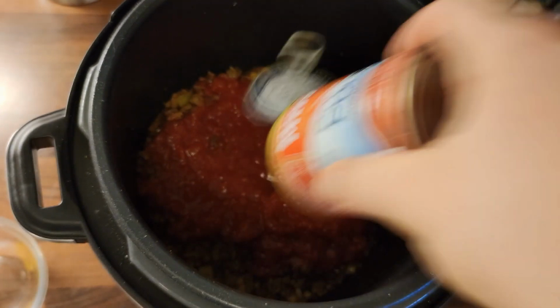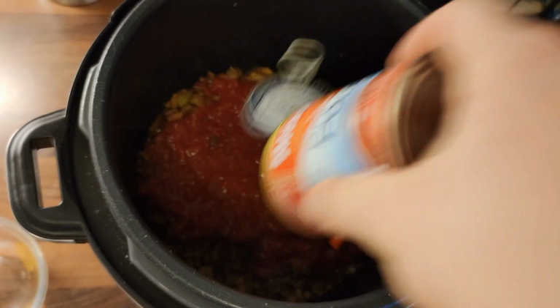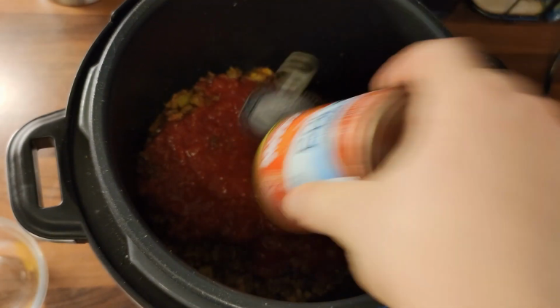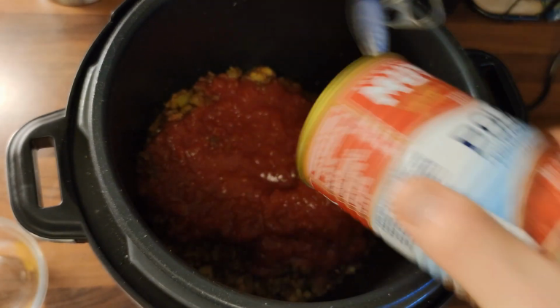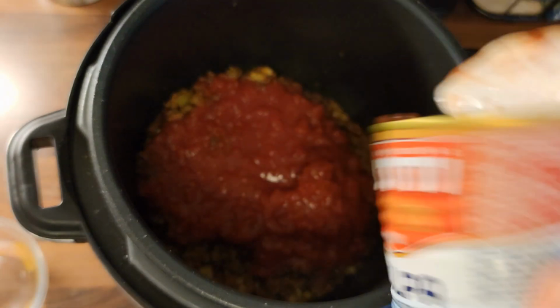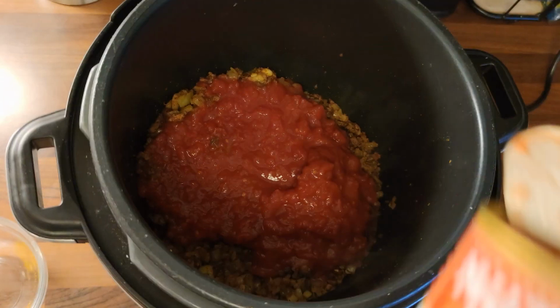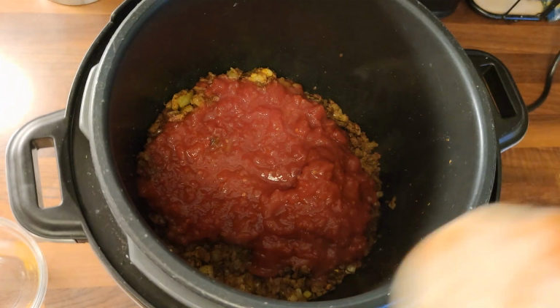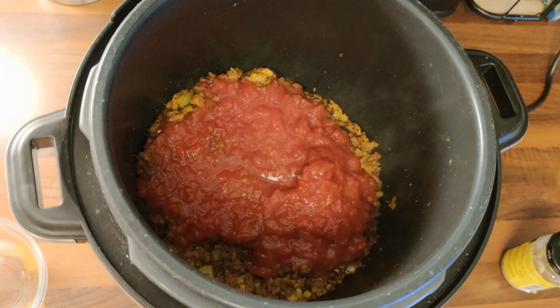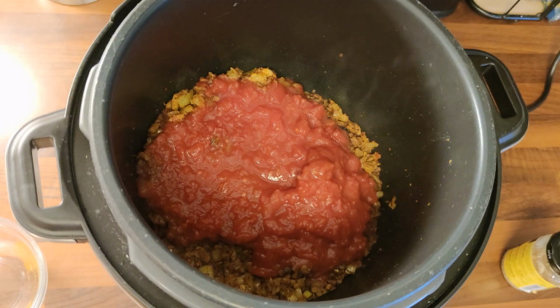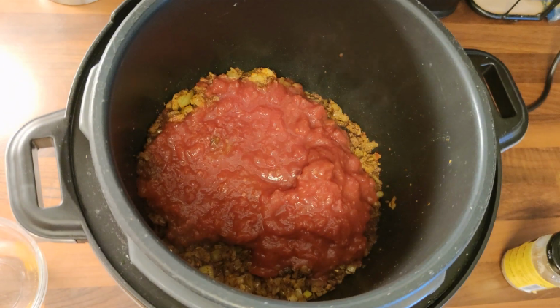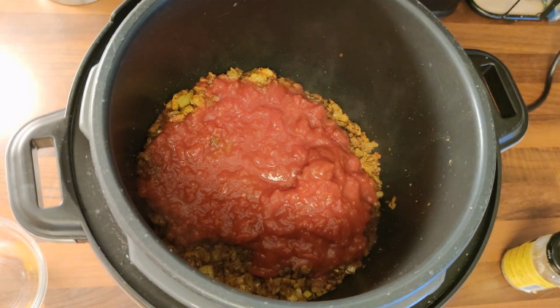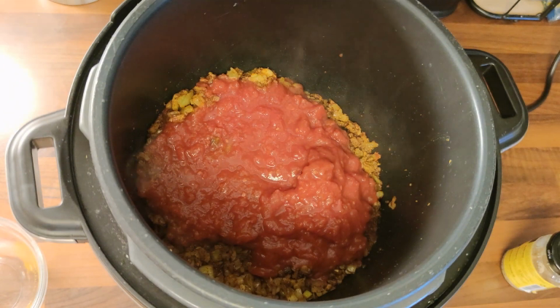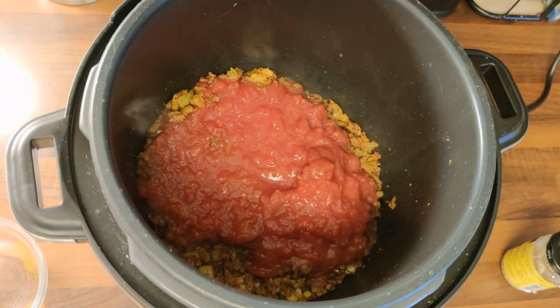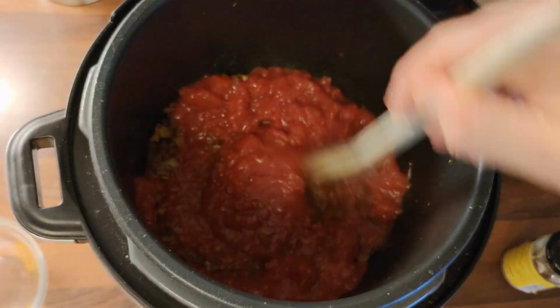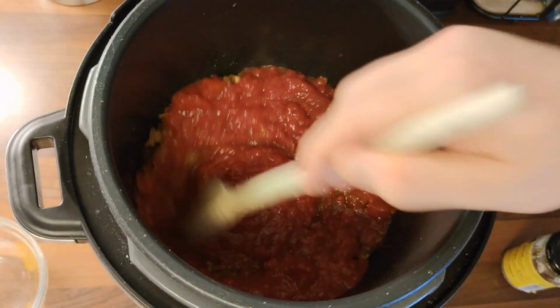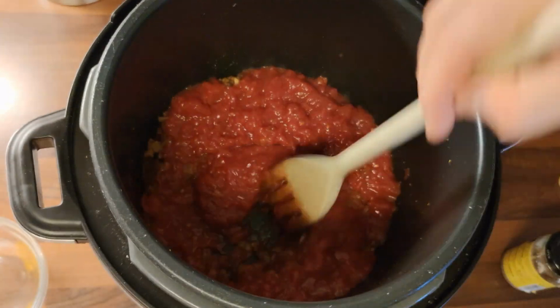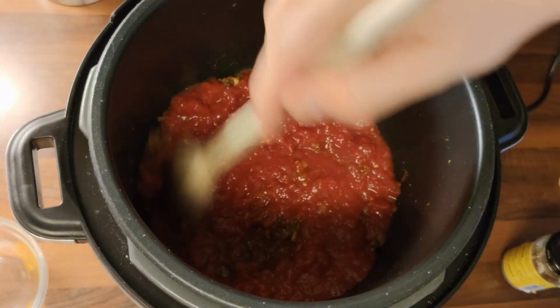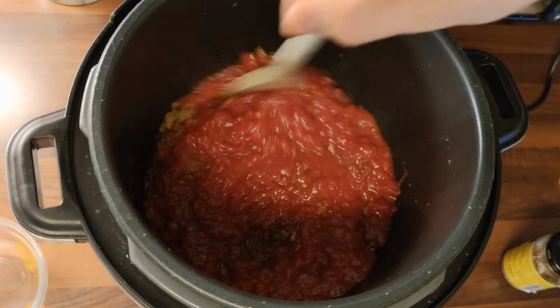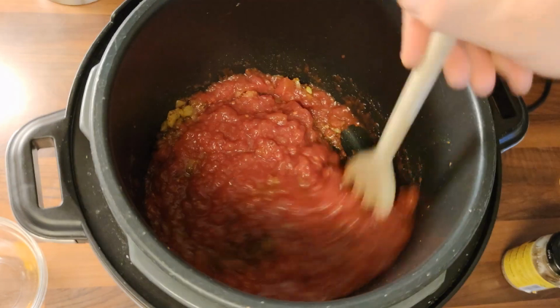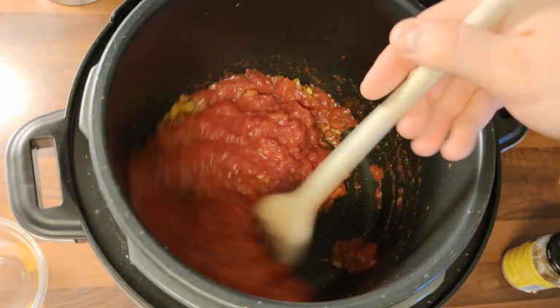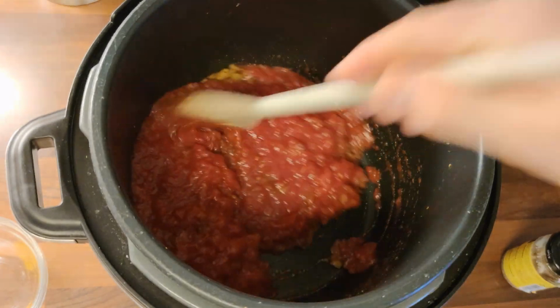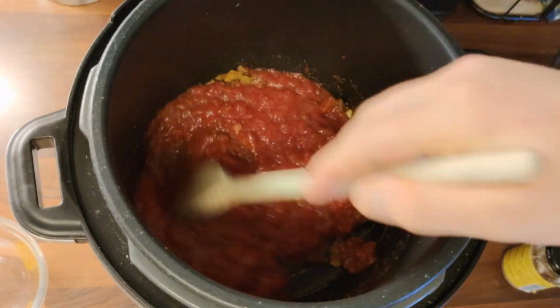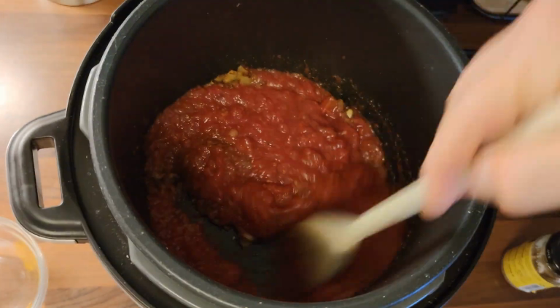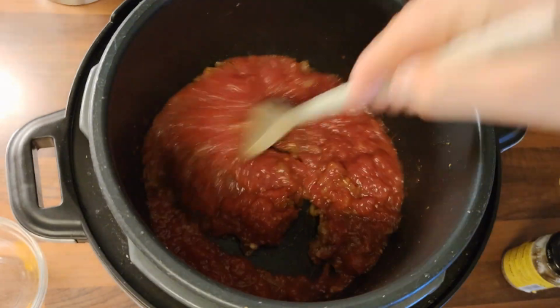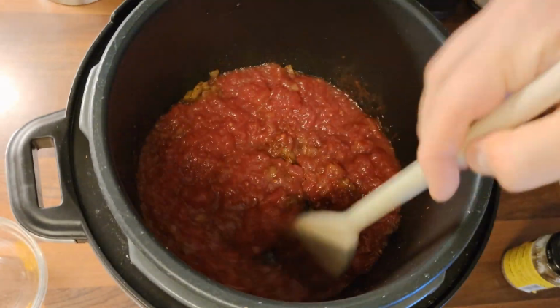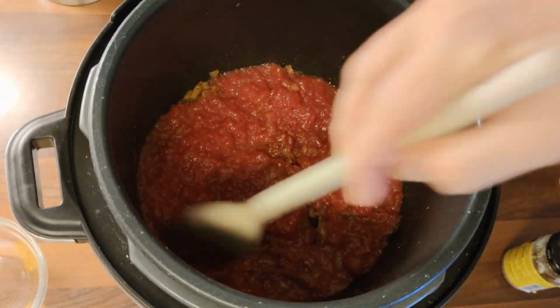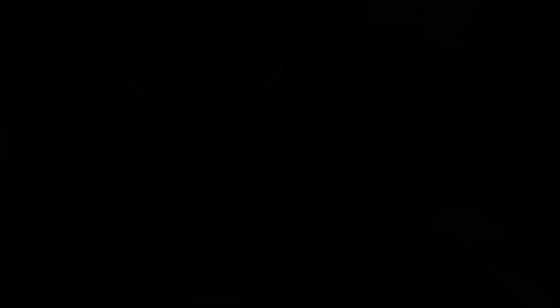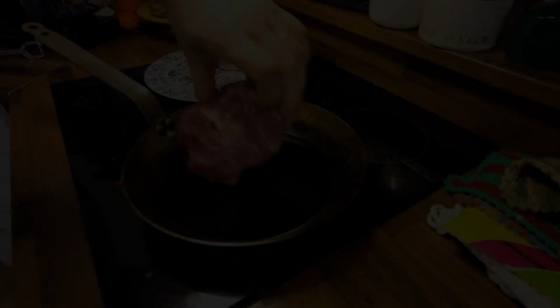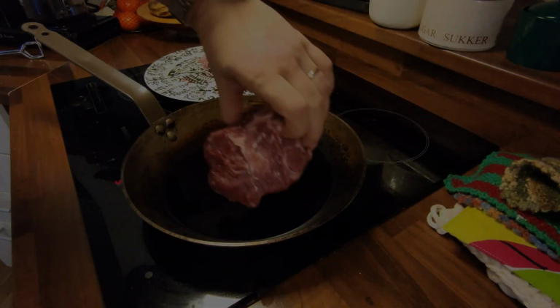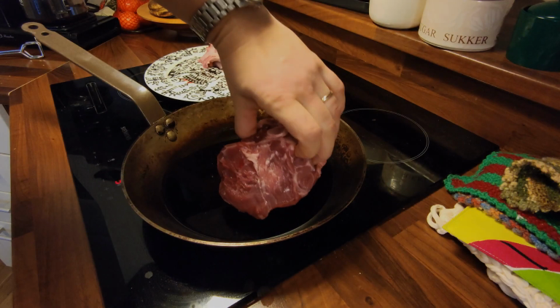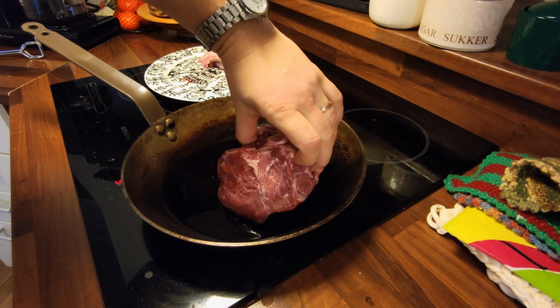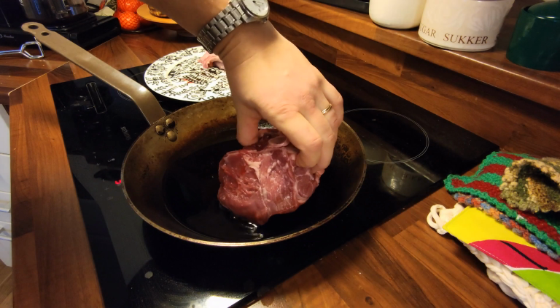Then put the tomato sauce. You can stir it a little and then you can turn the pressure cooker off.